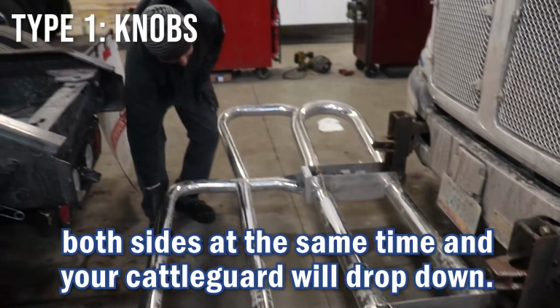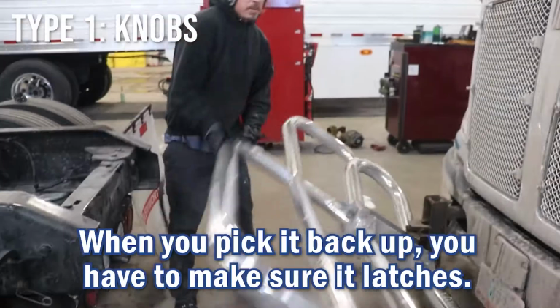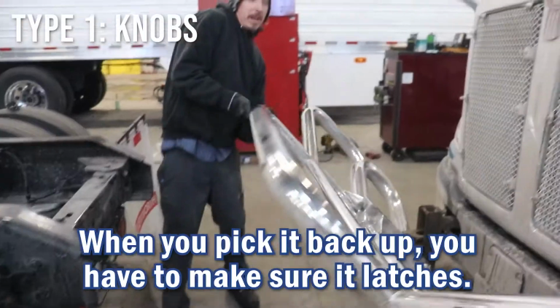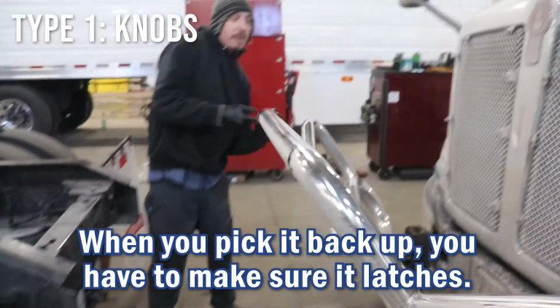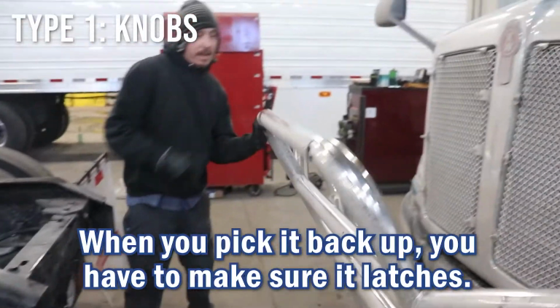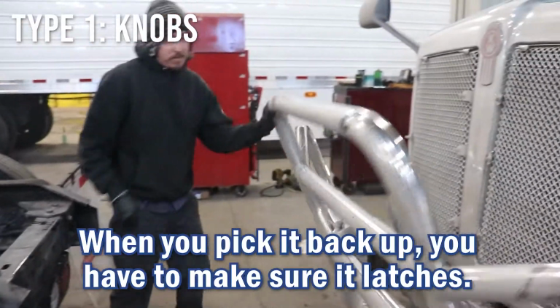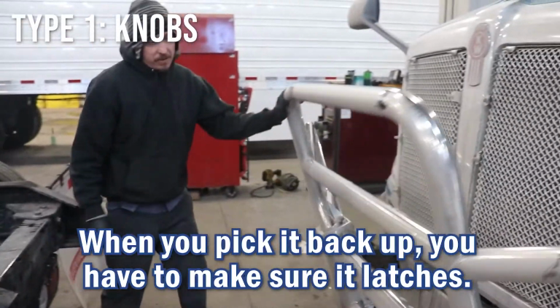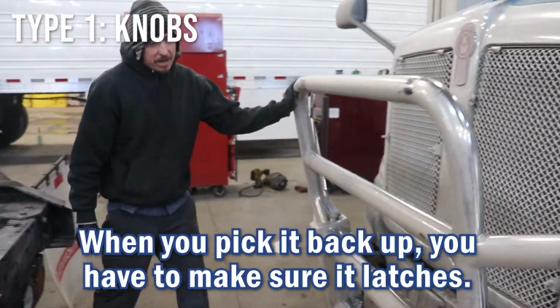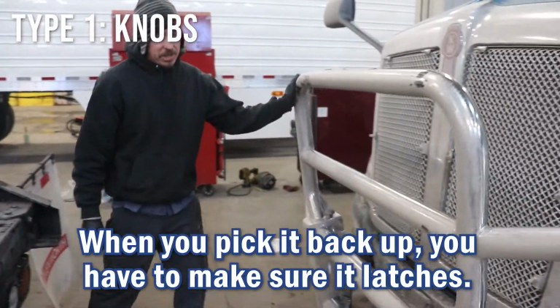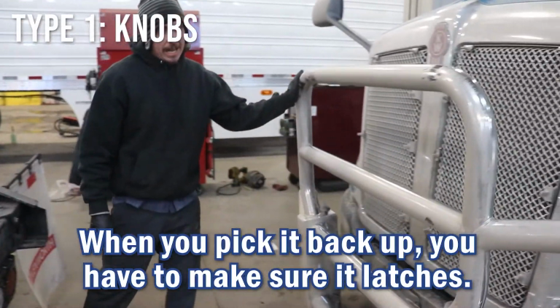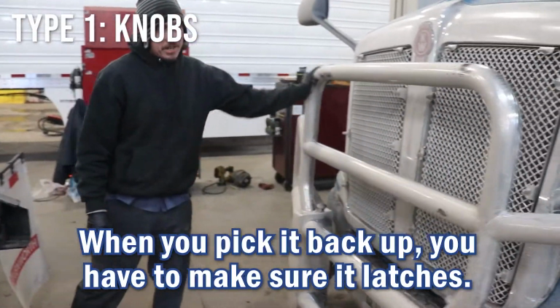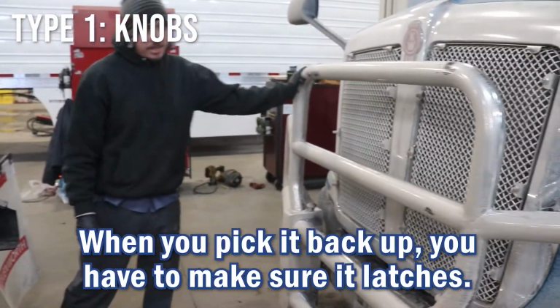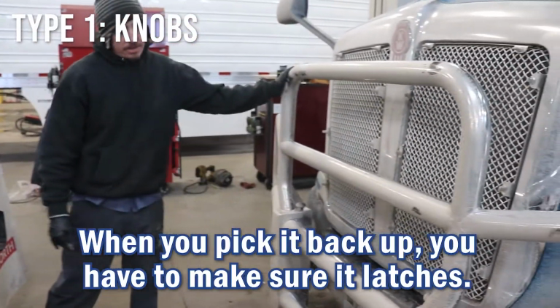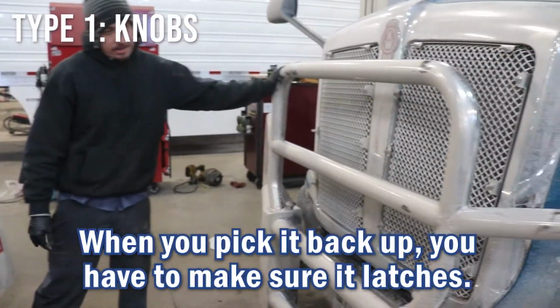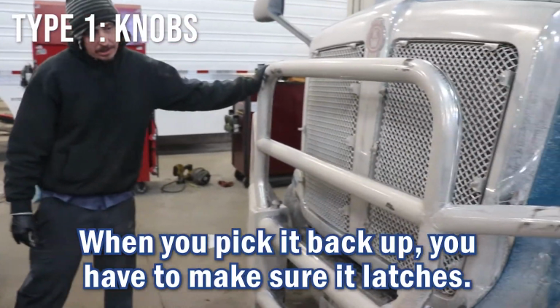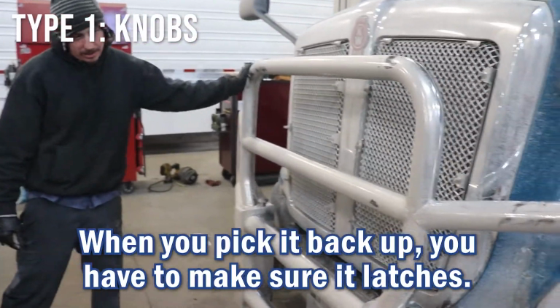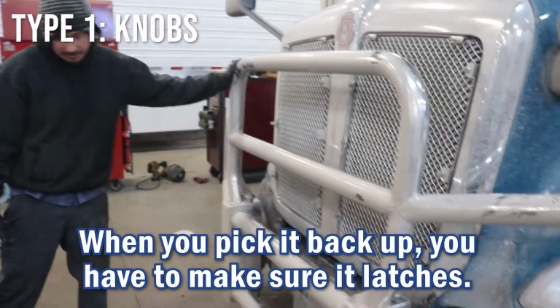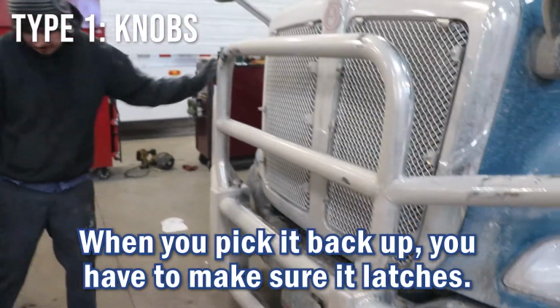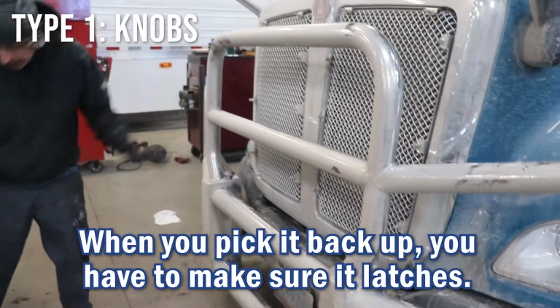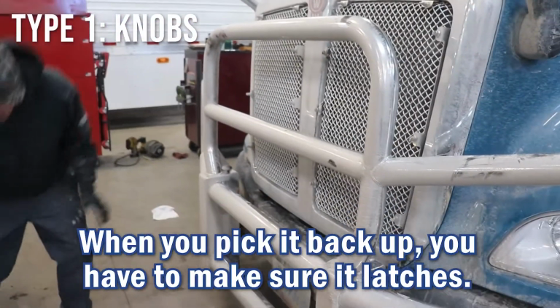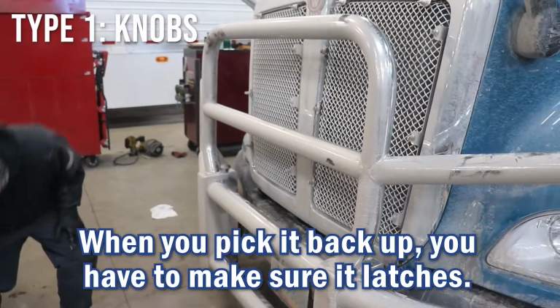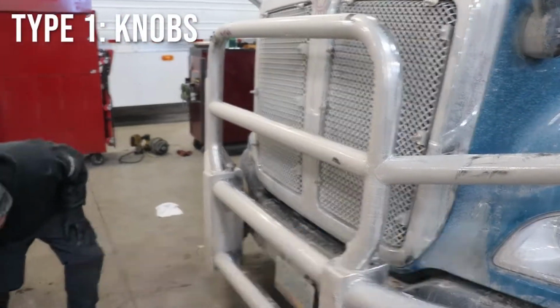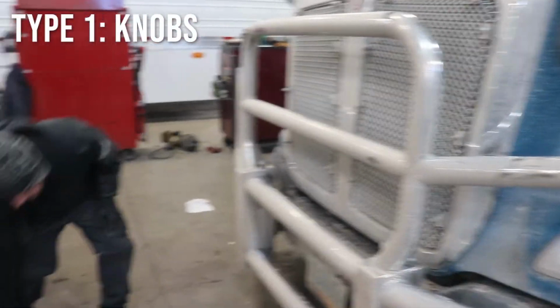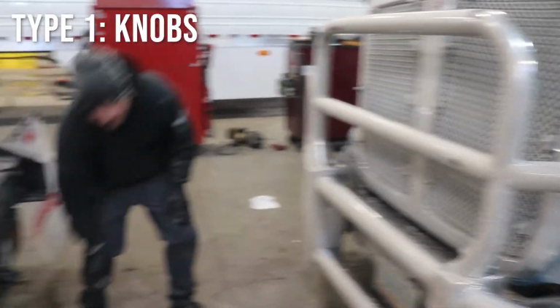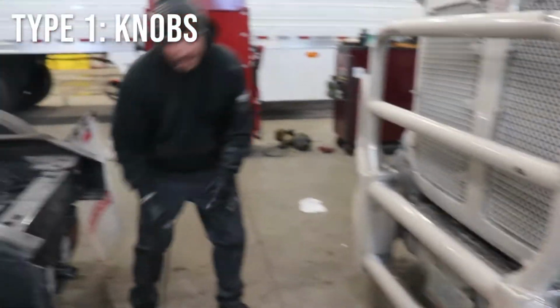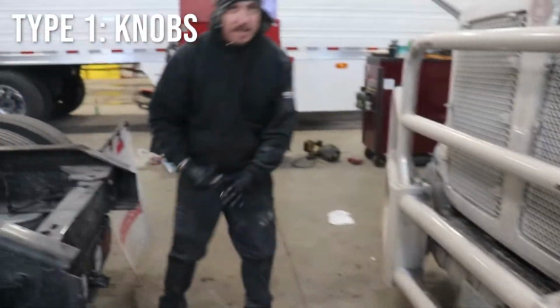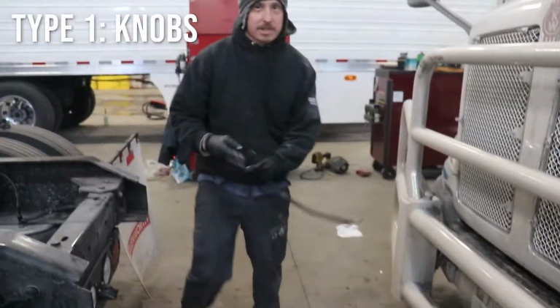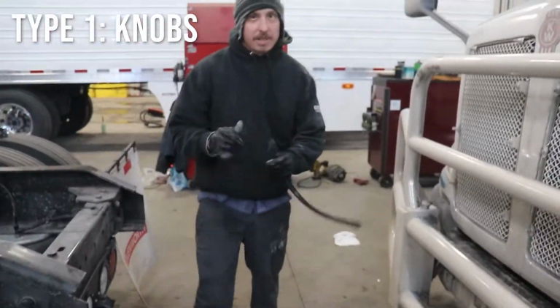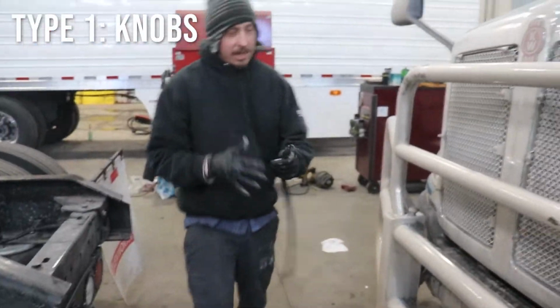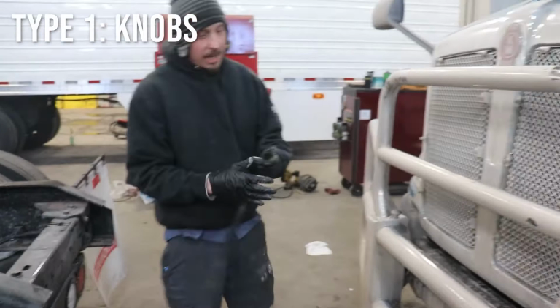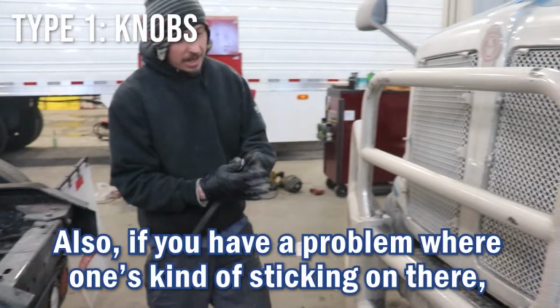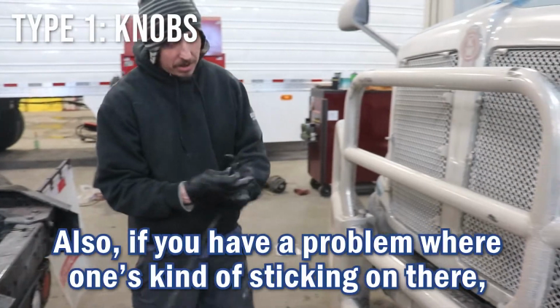When you pick it back up, you have to make sure it latches. That one's latched.